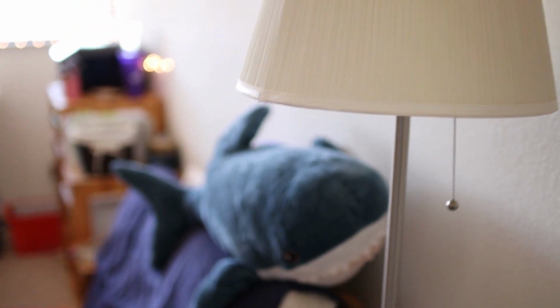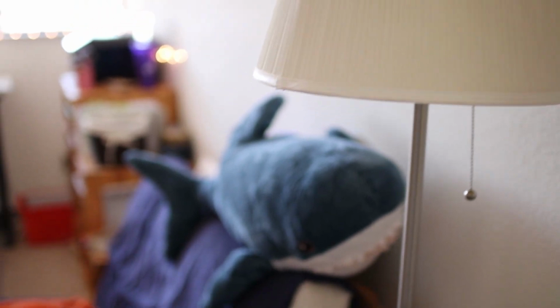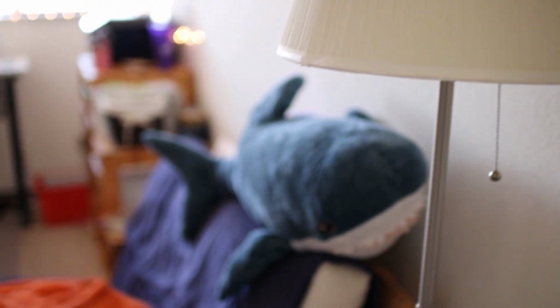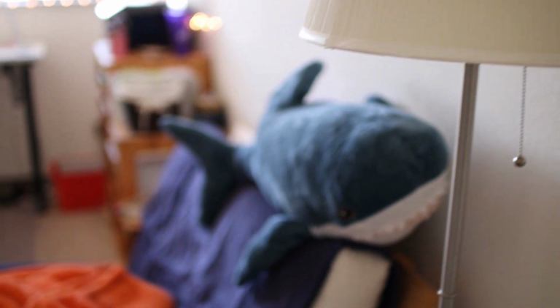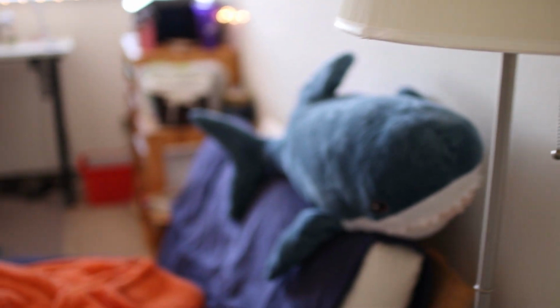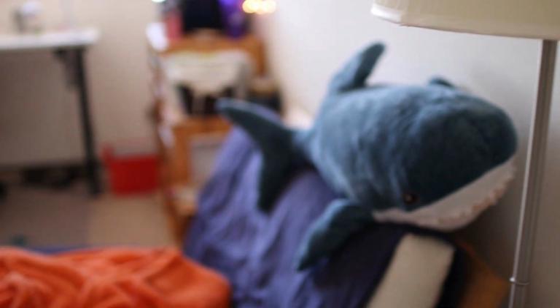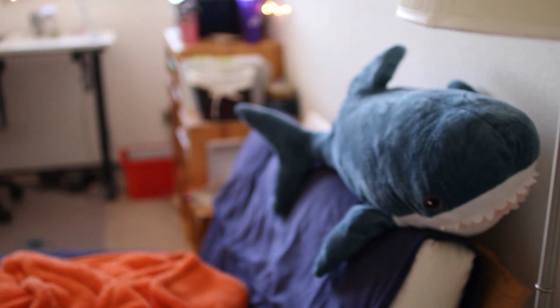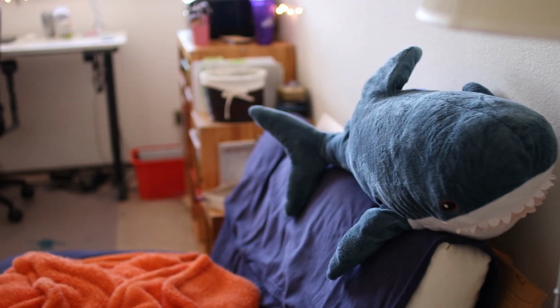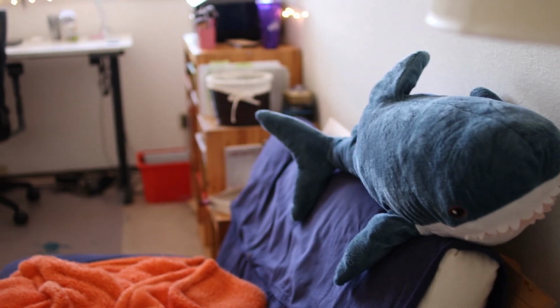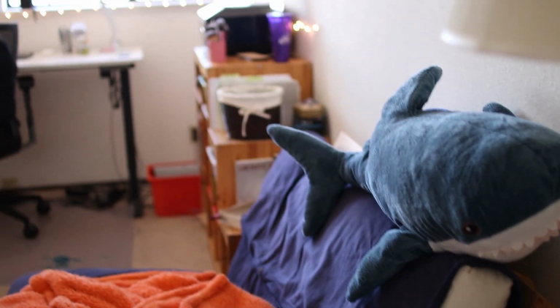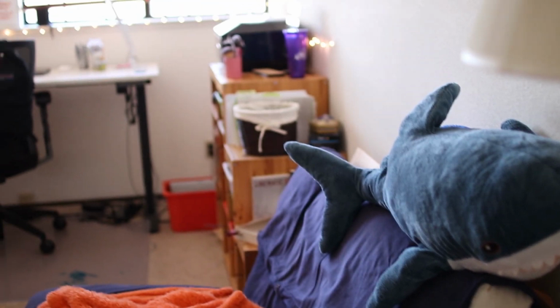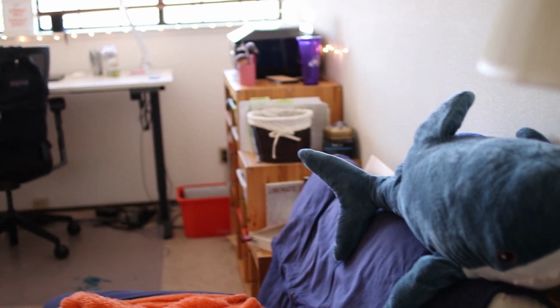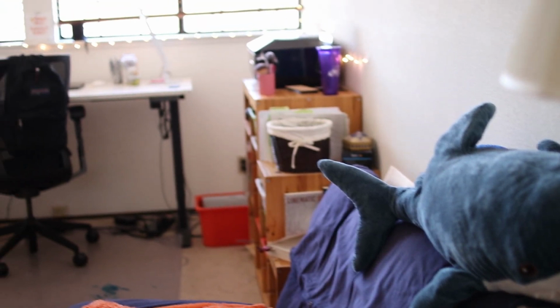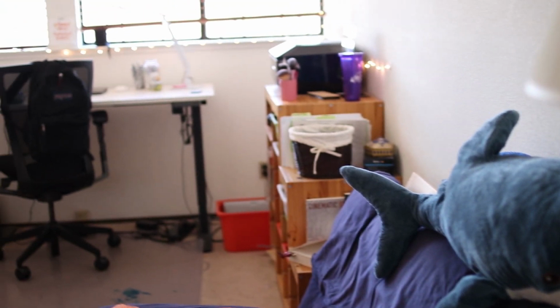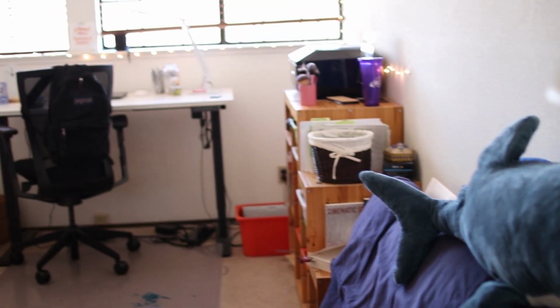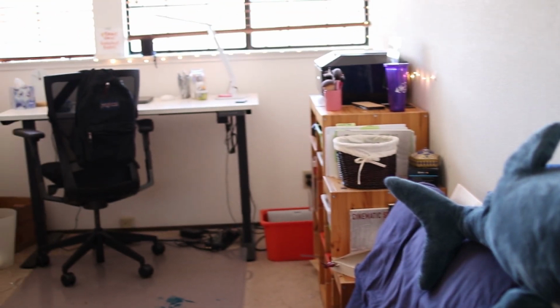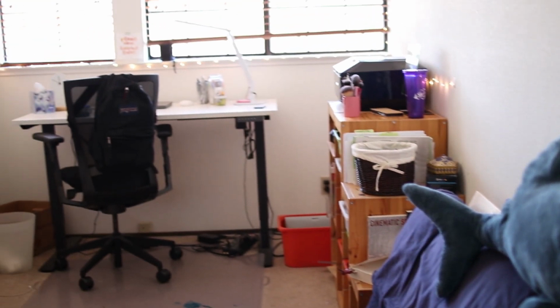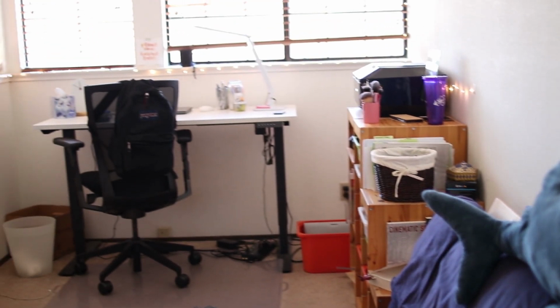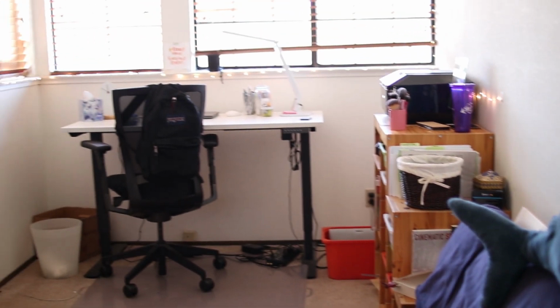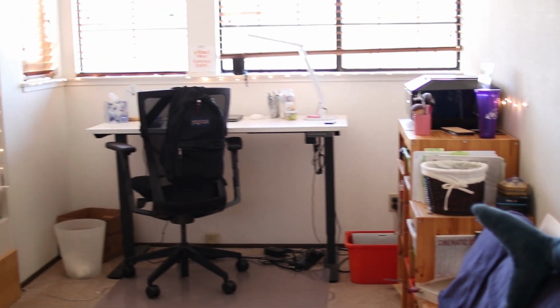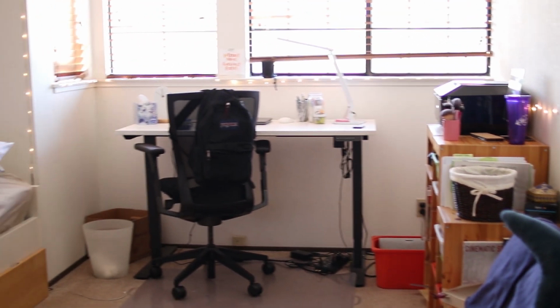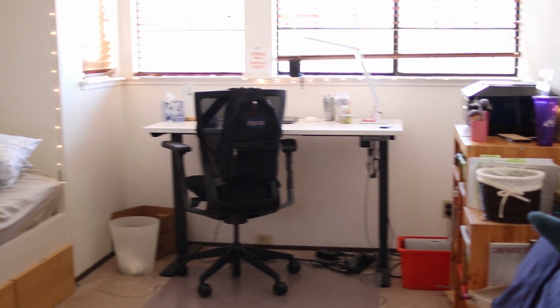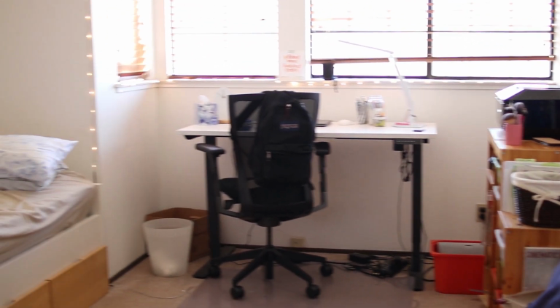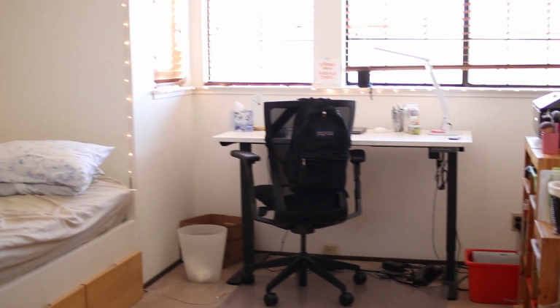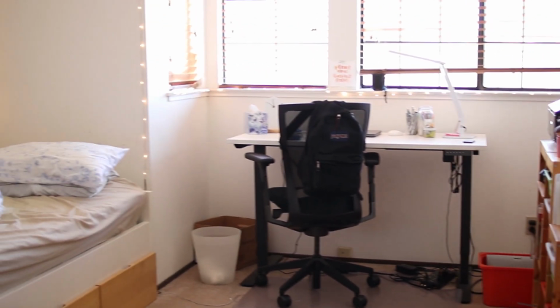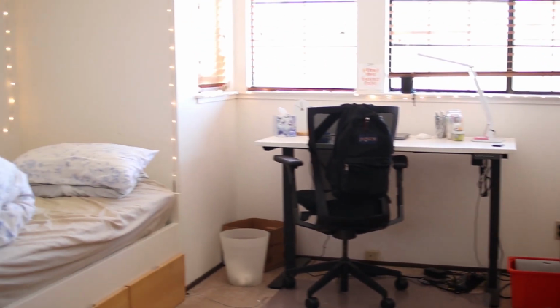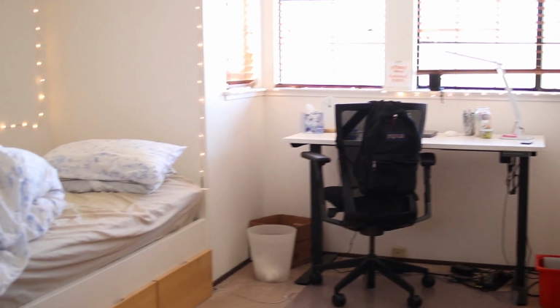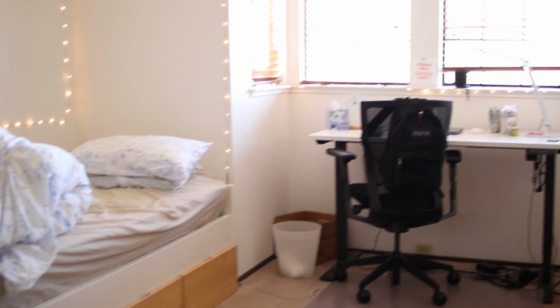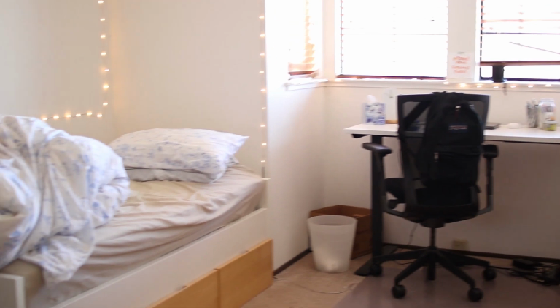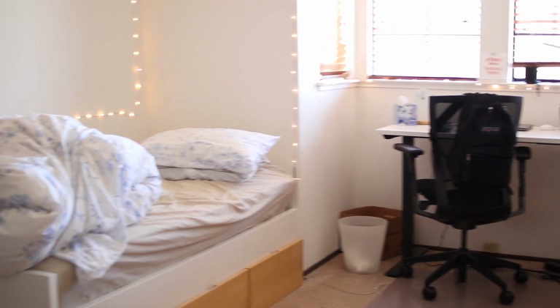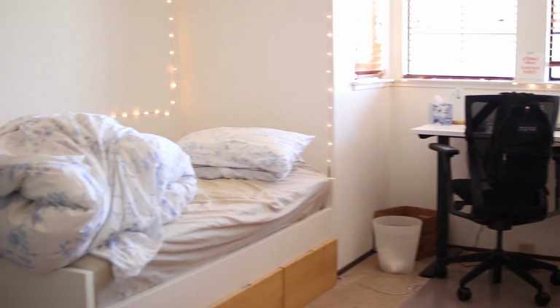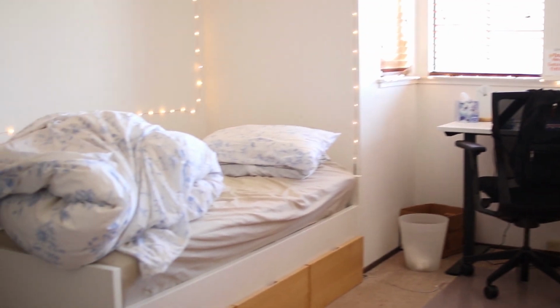Hey guys, in today's video I'm going to be giving you a tour of my room.